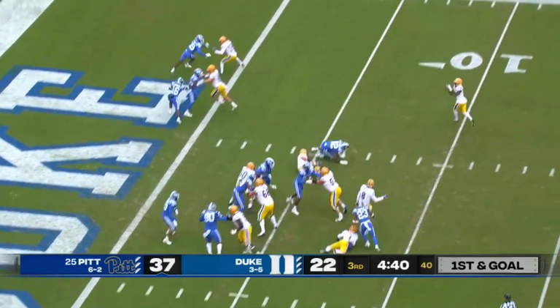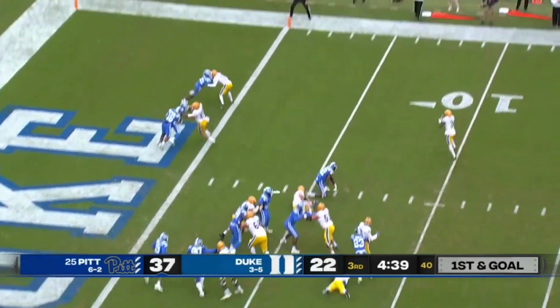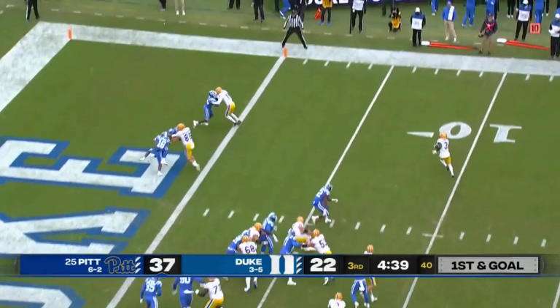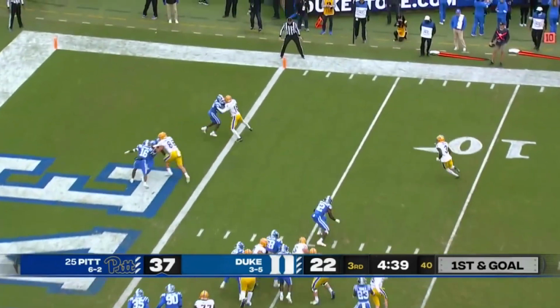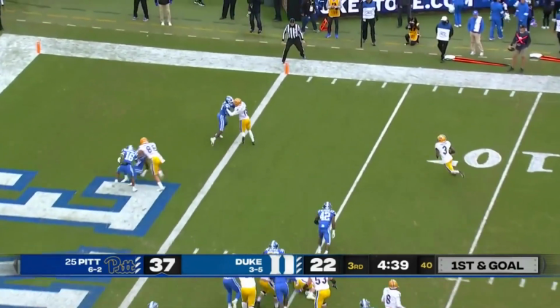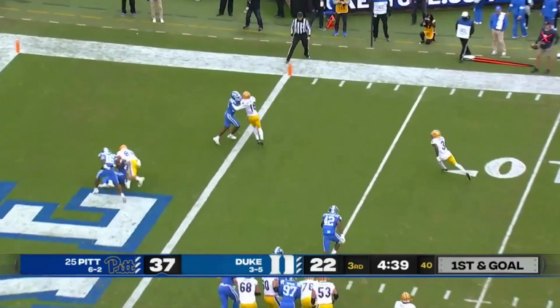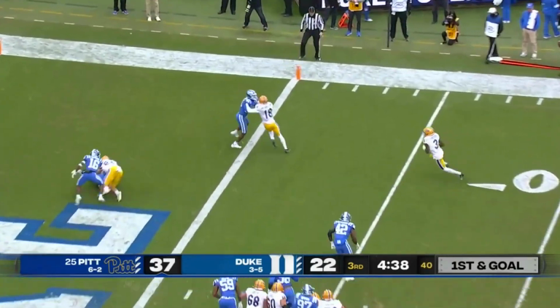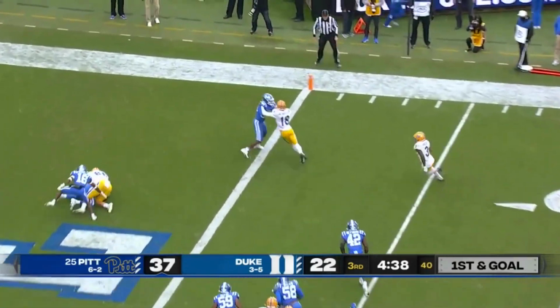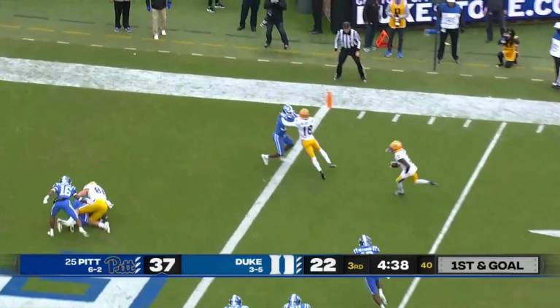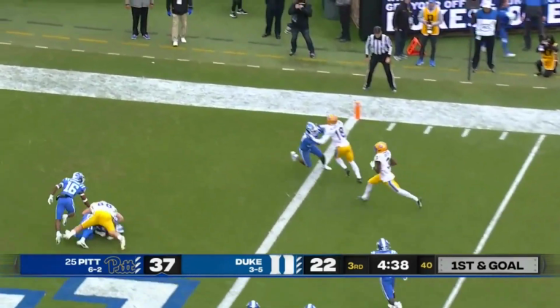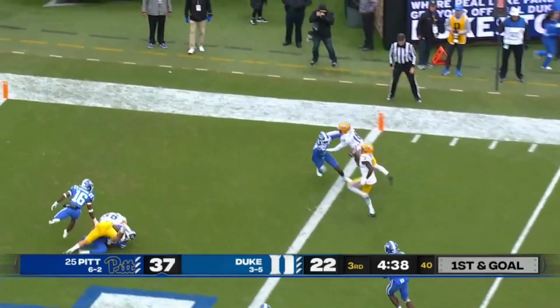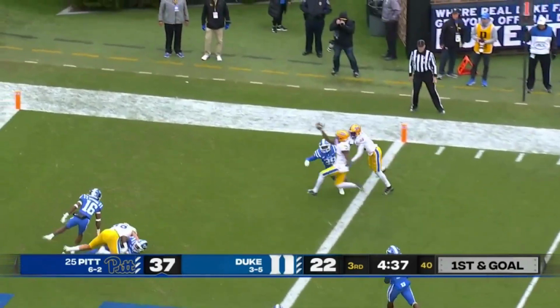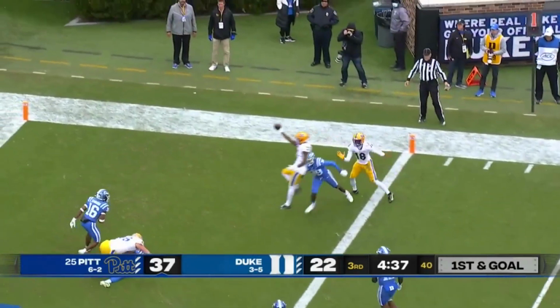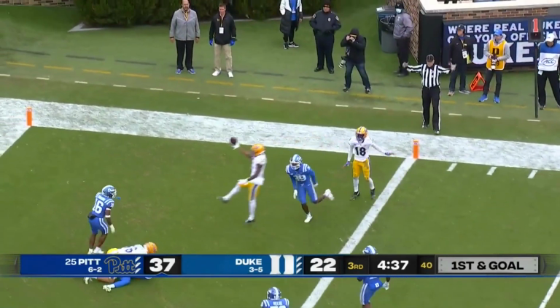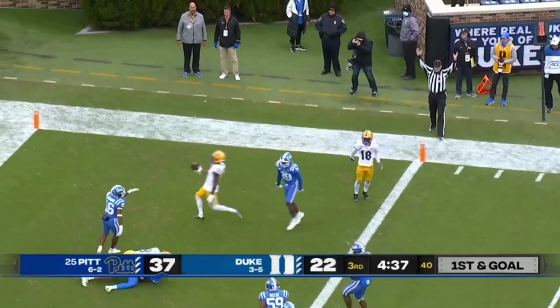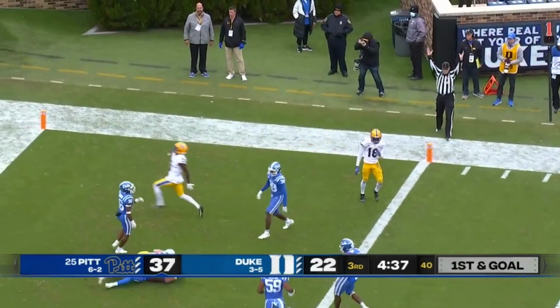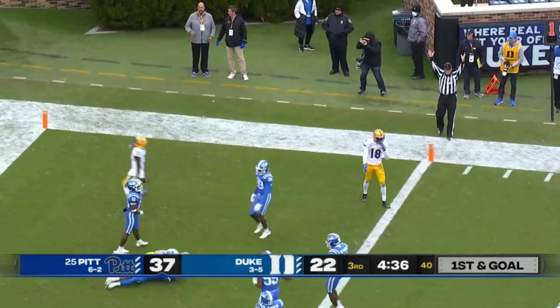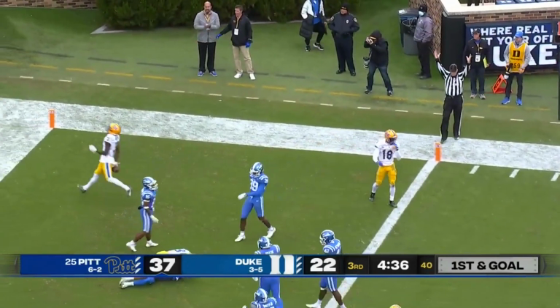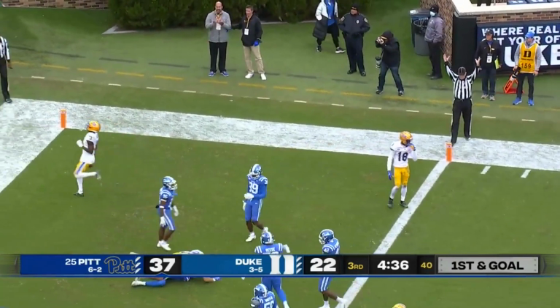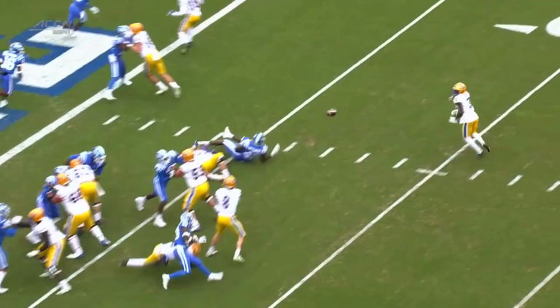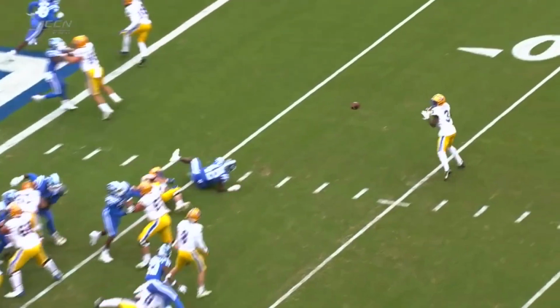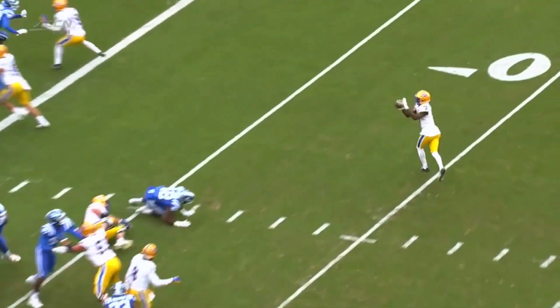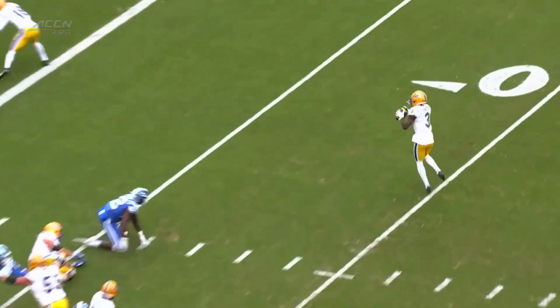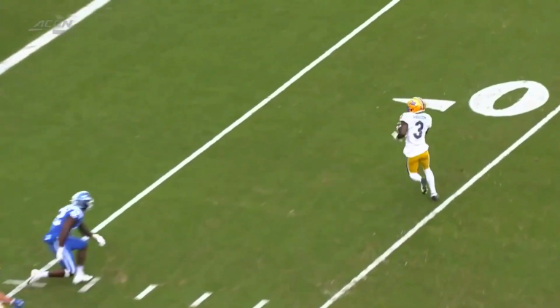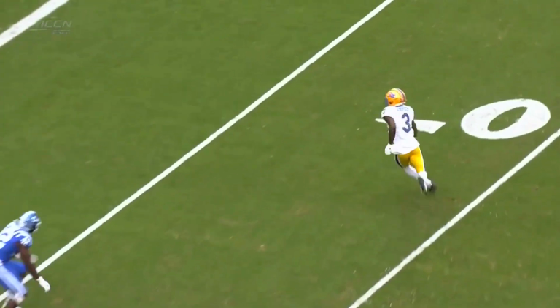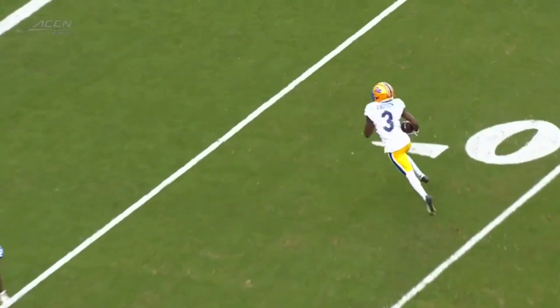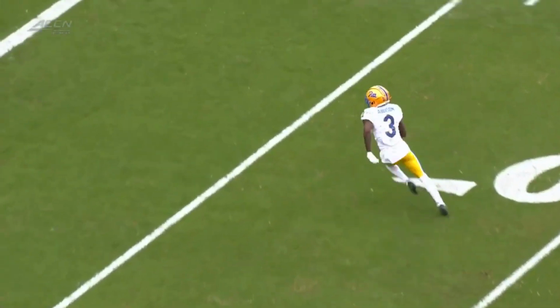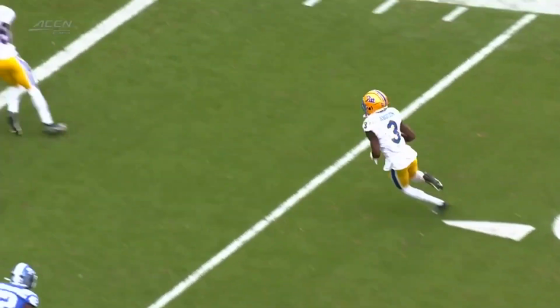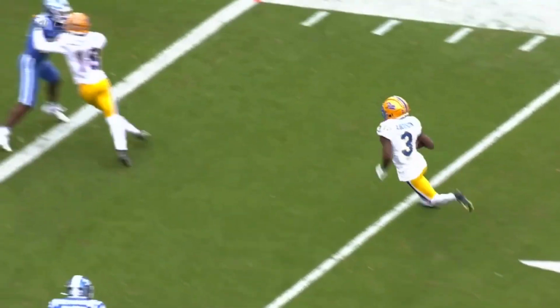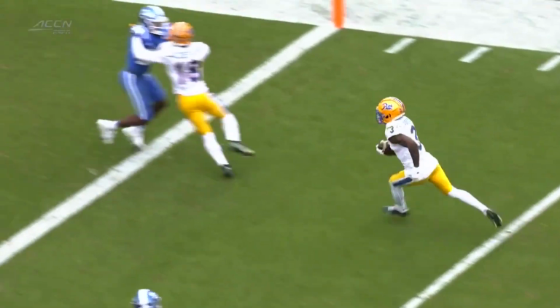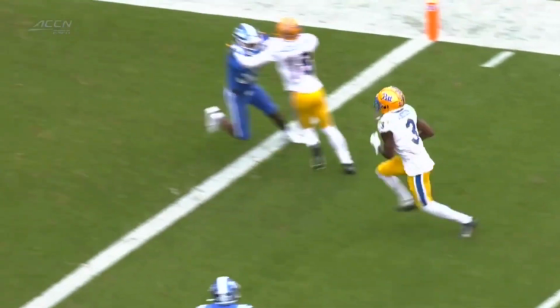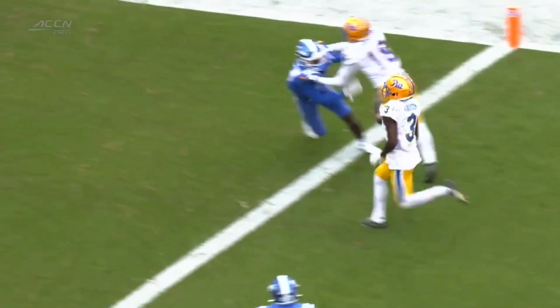Pickett going to throw on the perimeter. Here's Addison — and he will score easily.